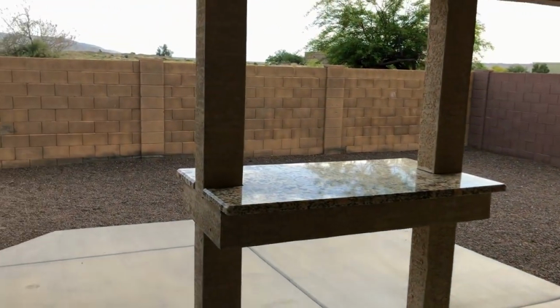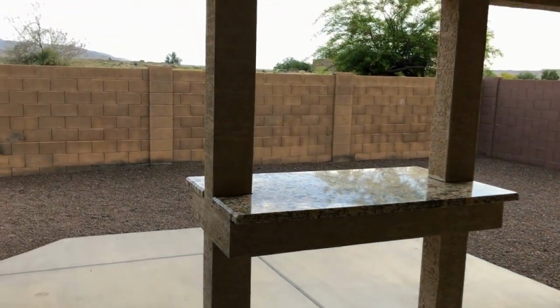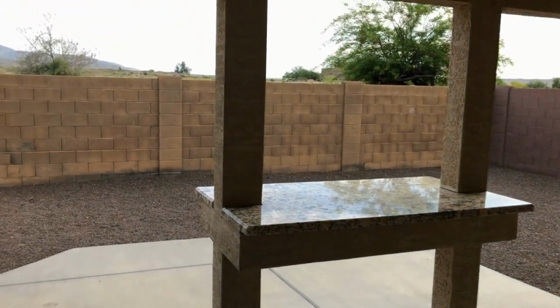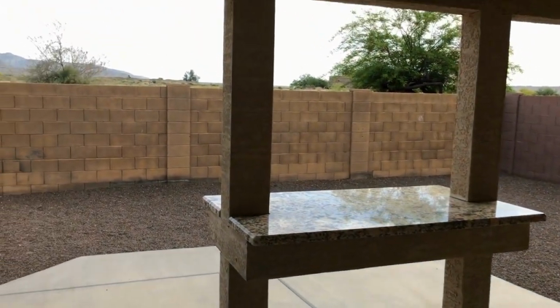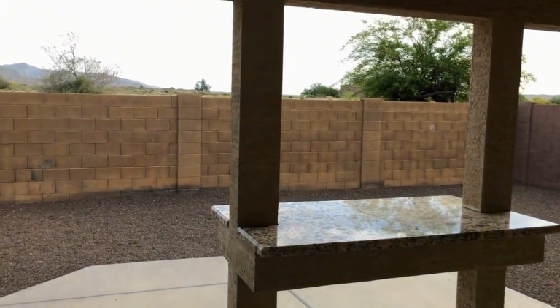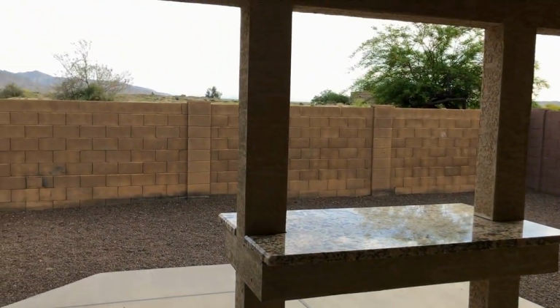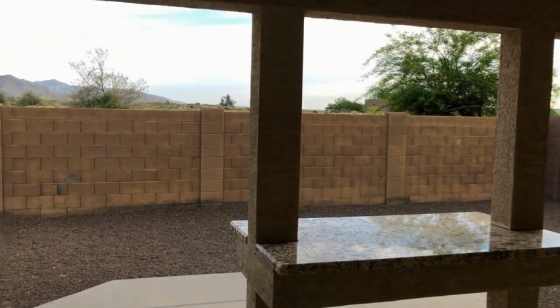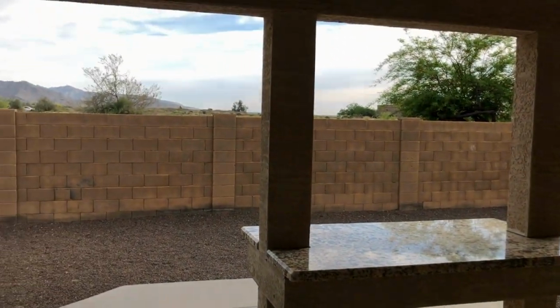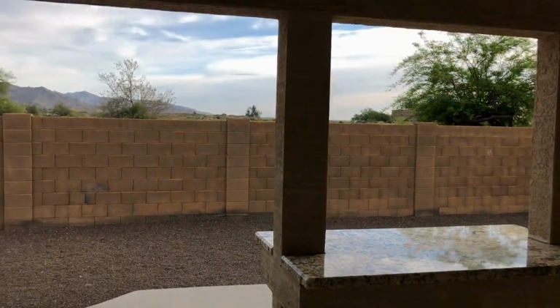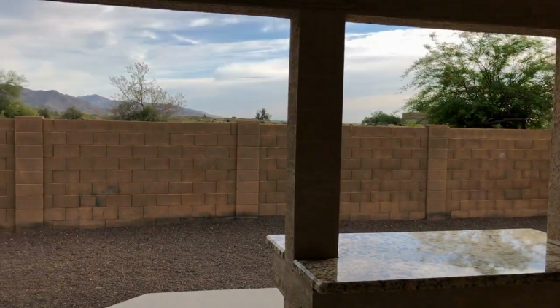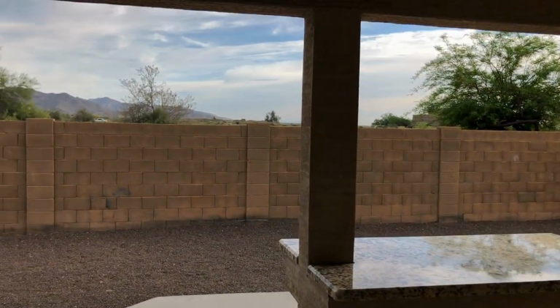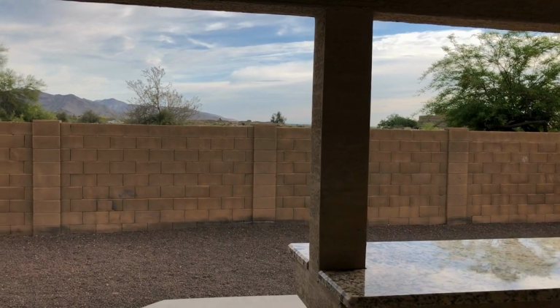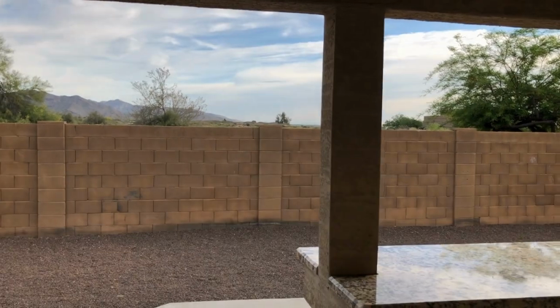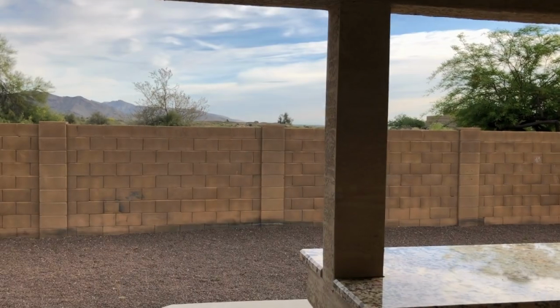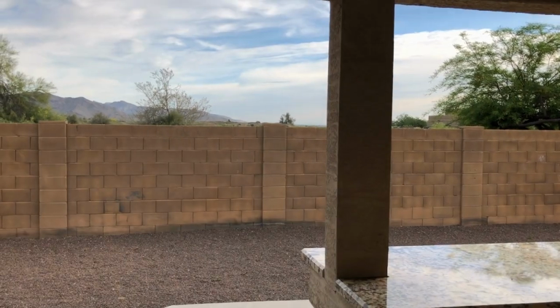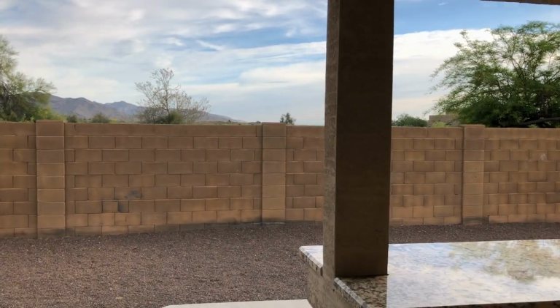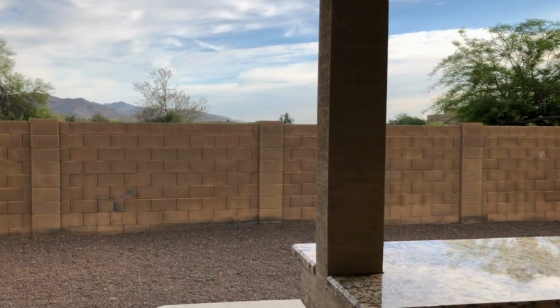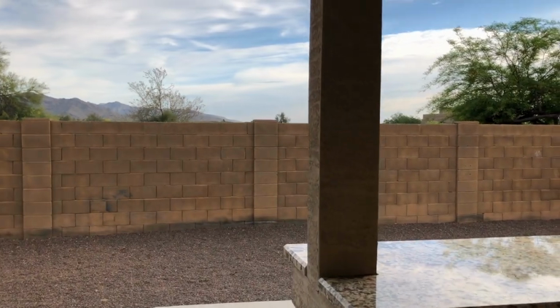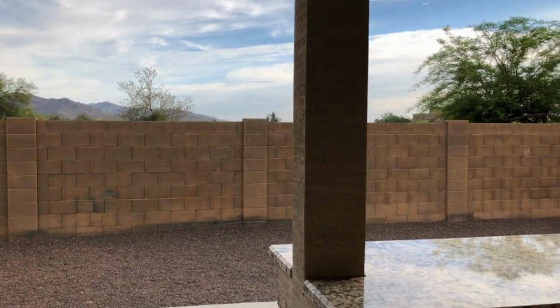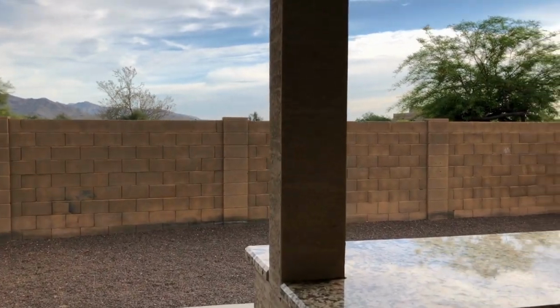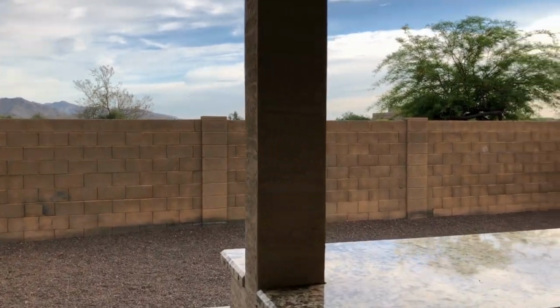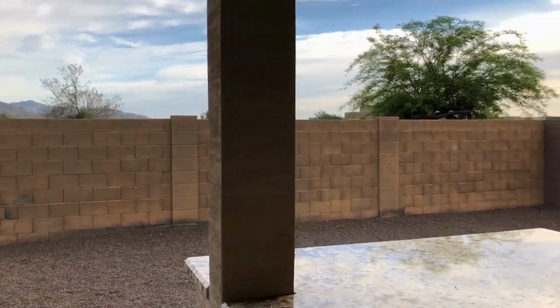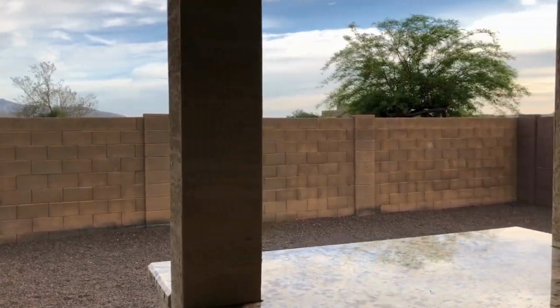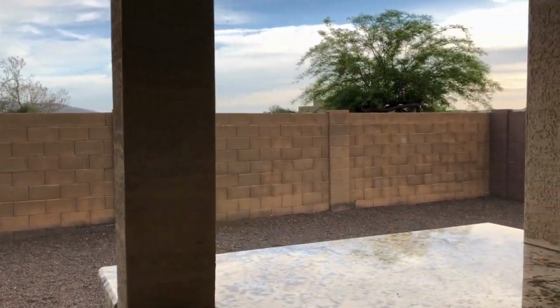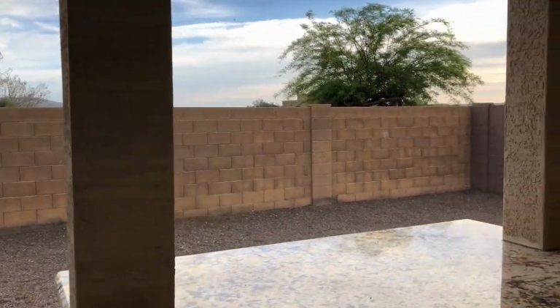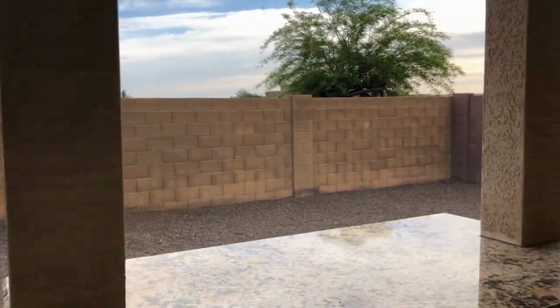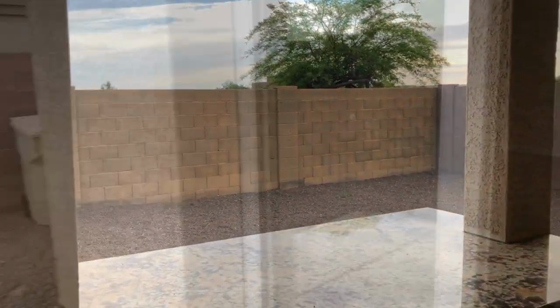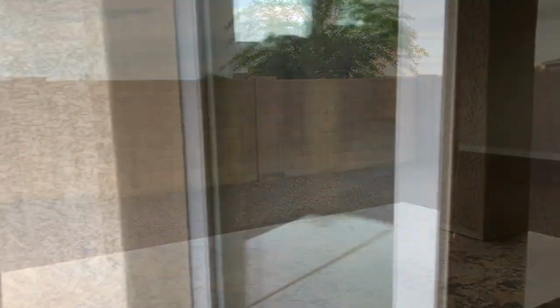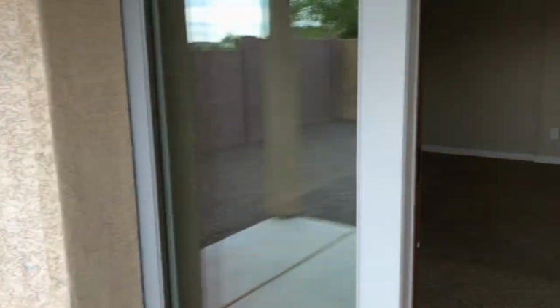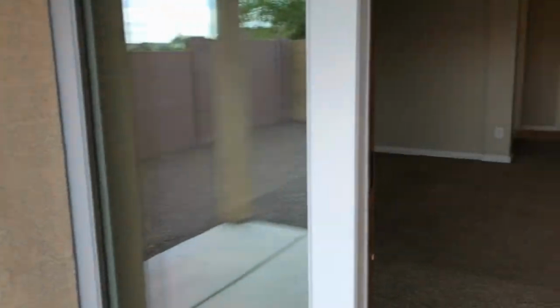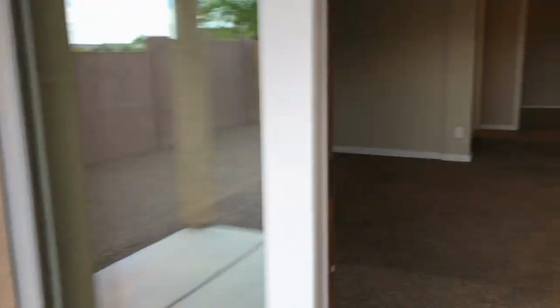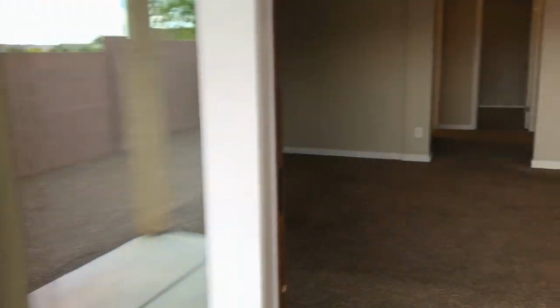Great view, big backyard. That's just a great bar.